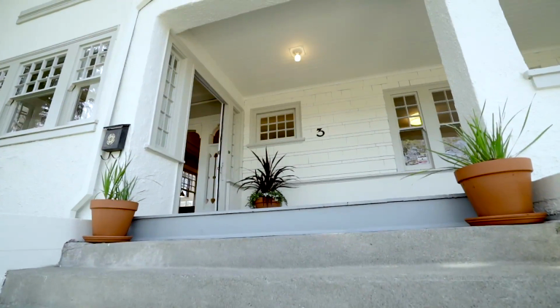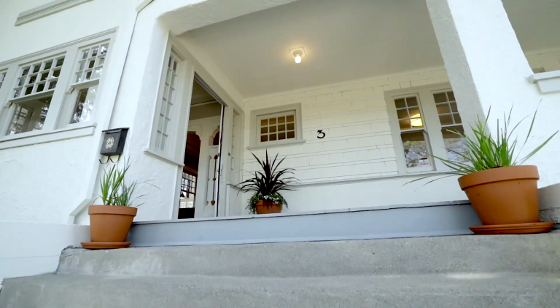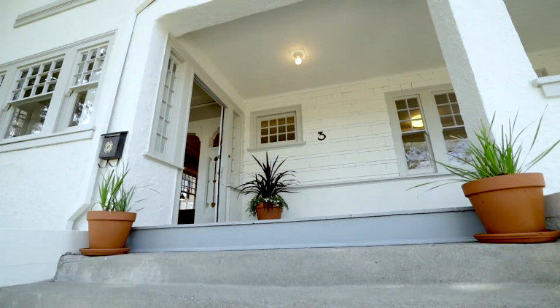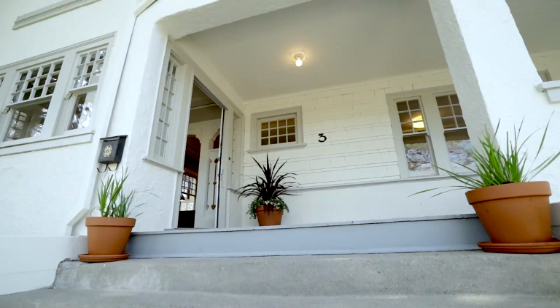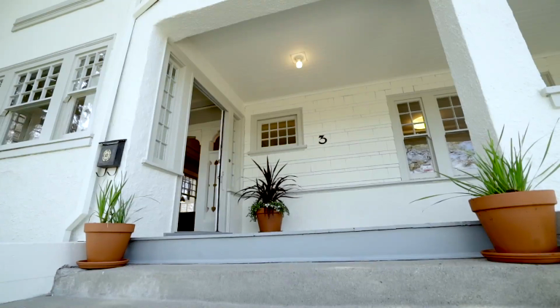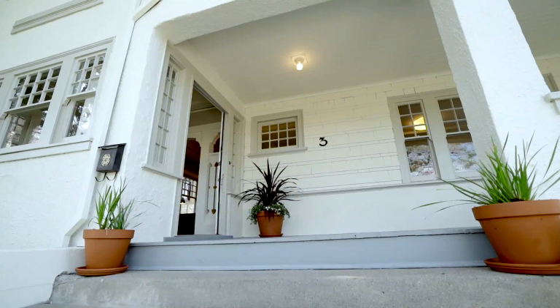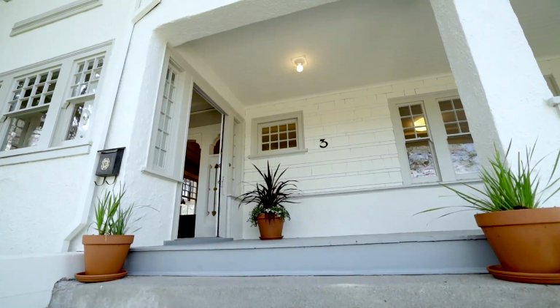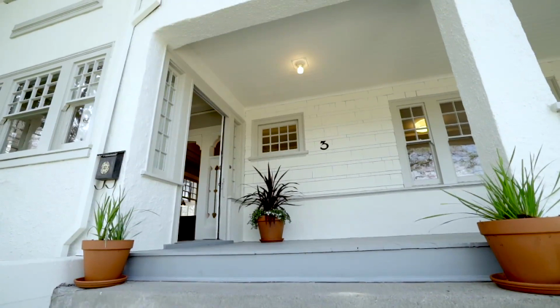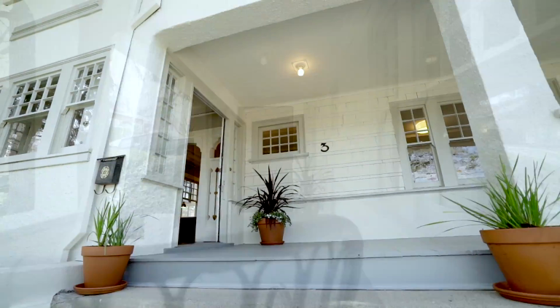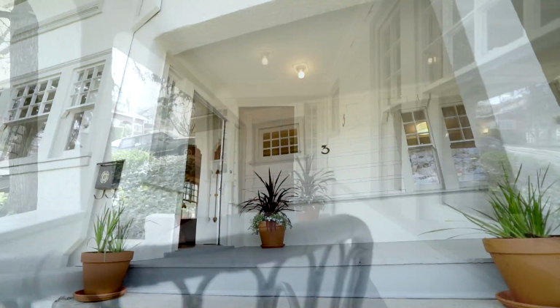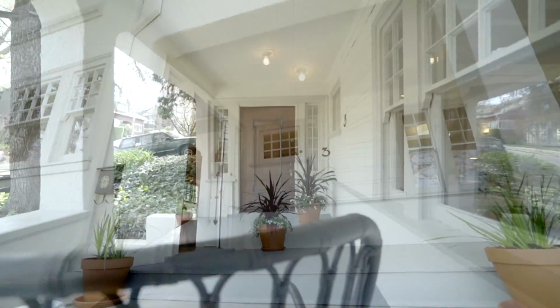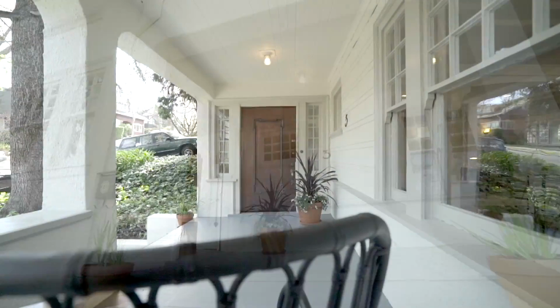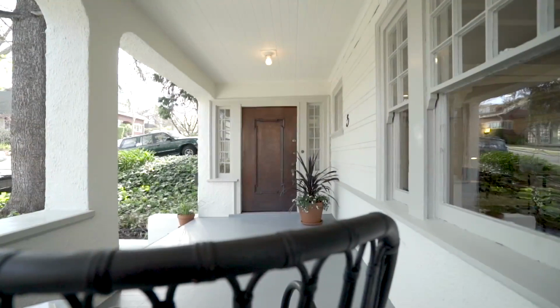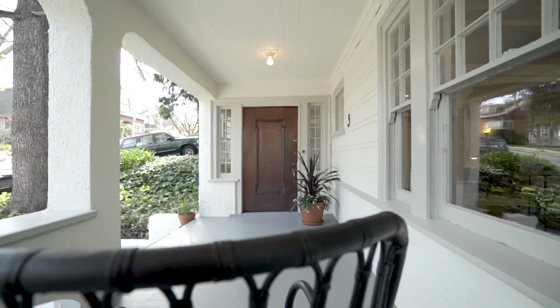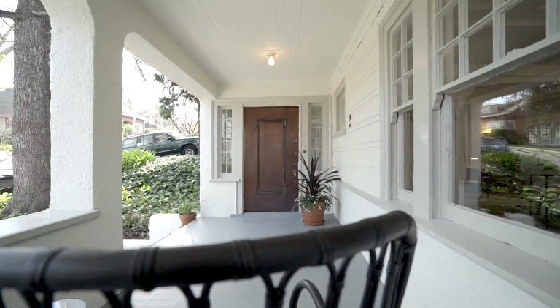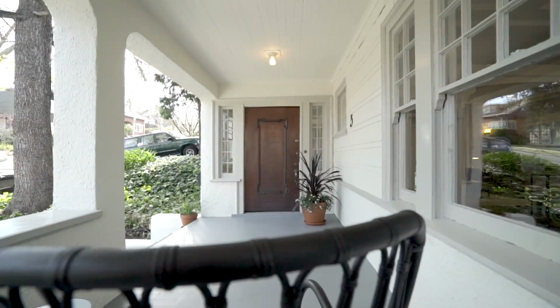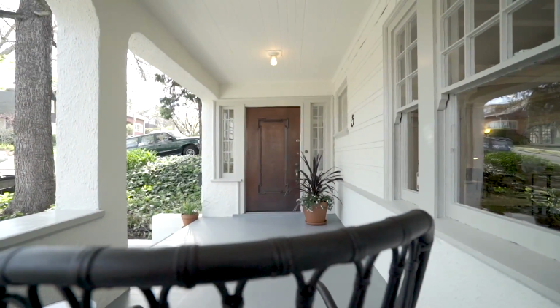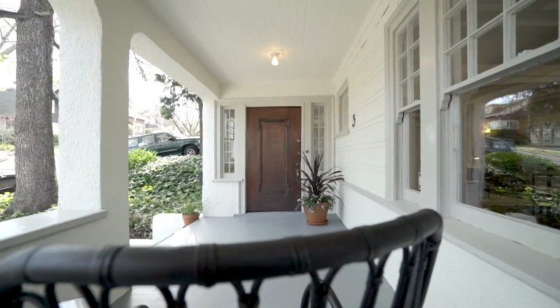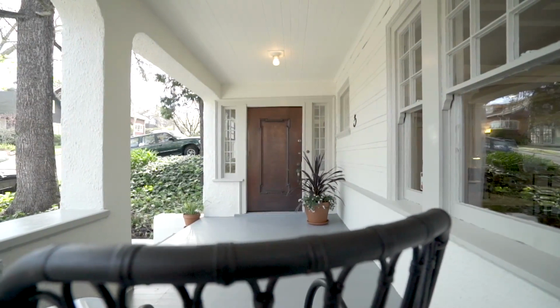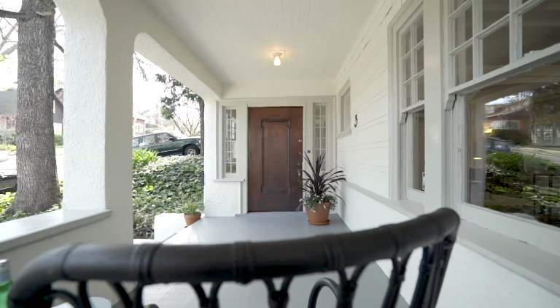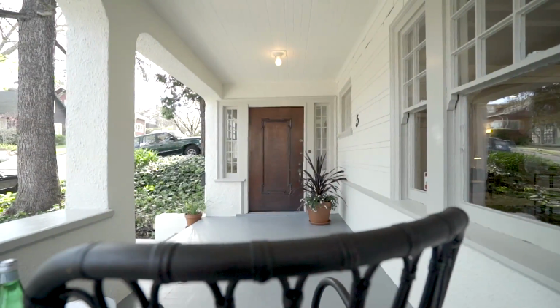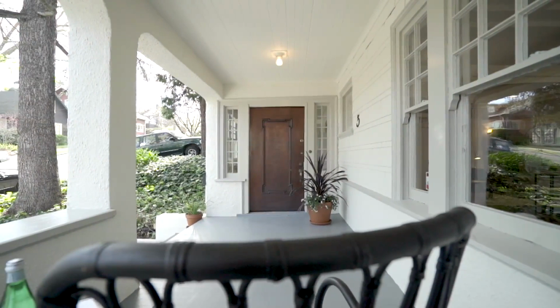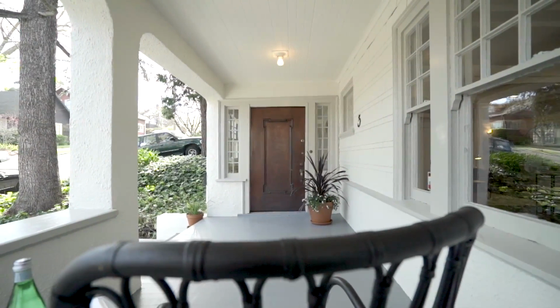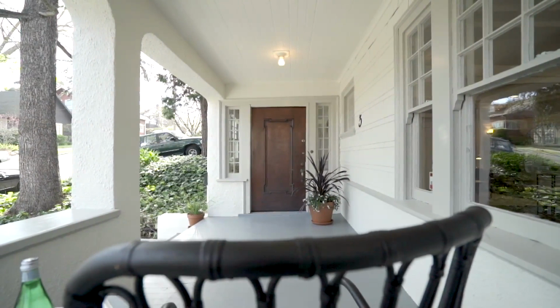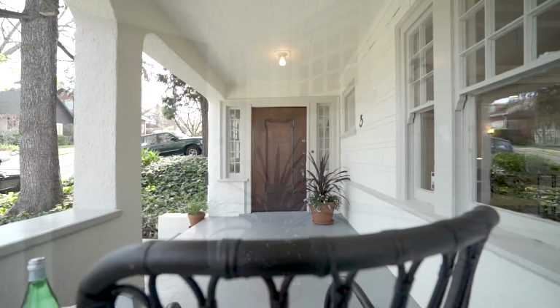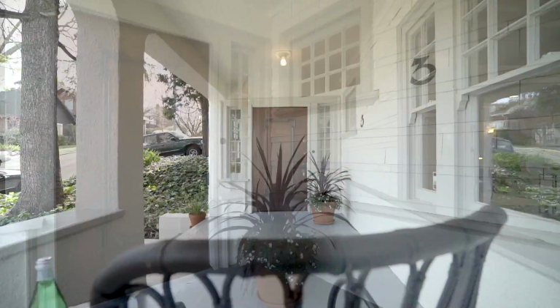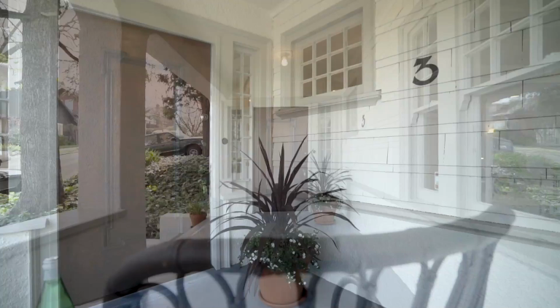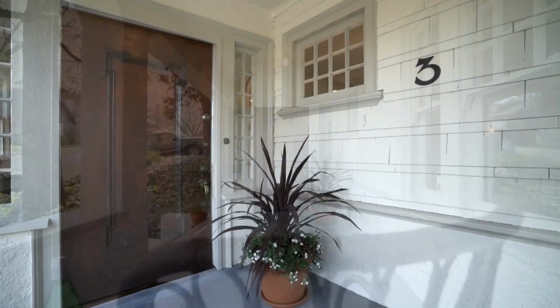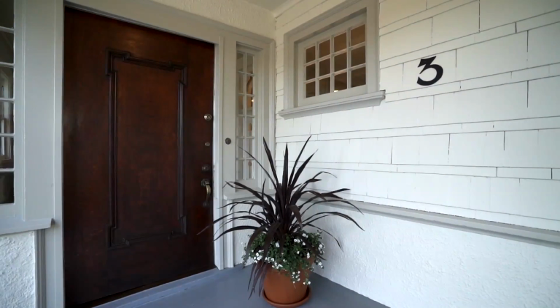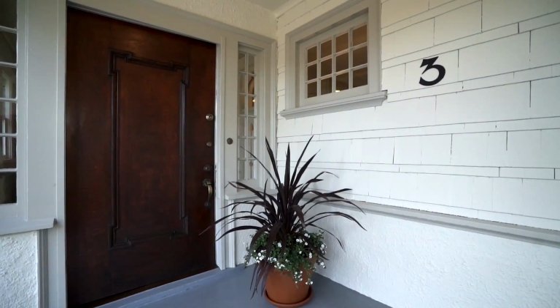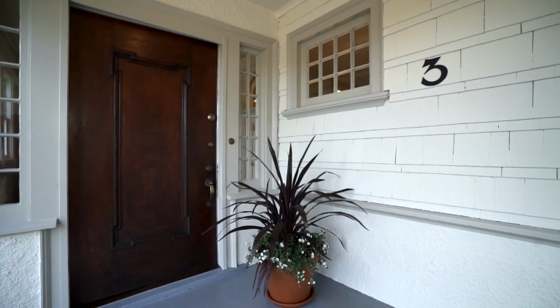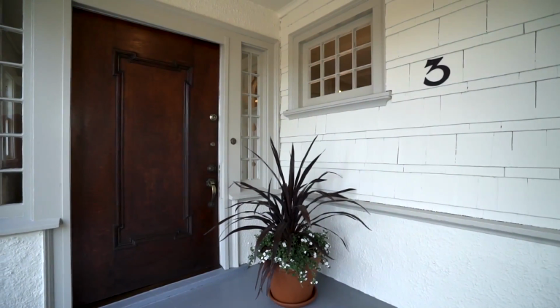Originally built in 1914, the home has retained its period features with its handsome front porch and large front door.